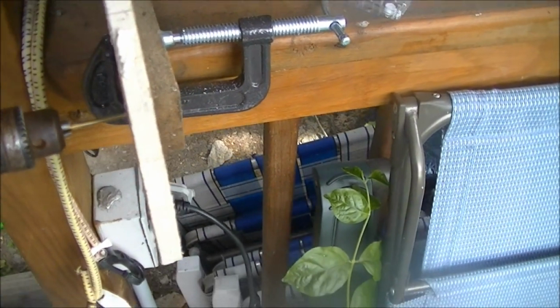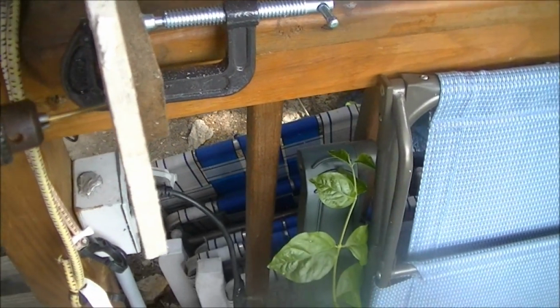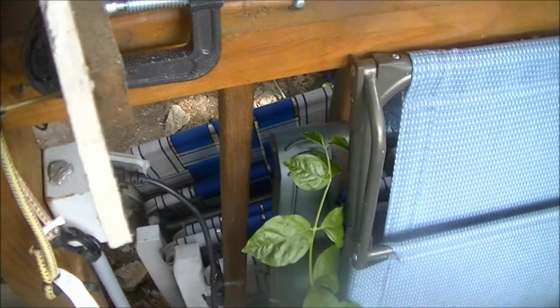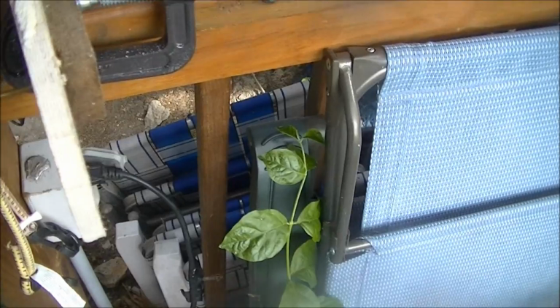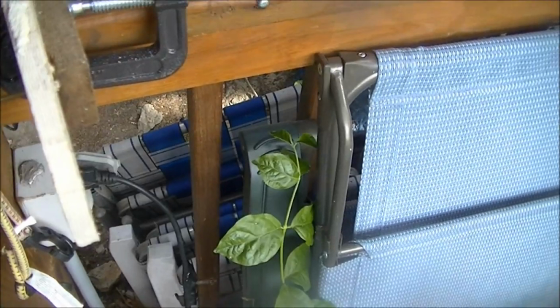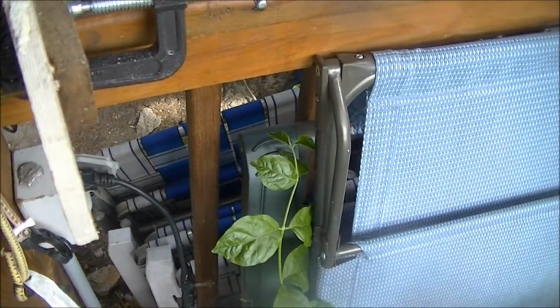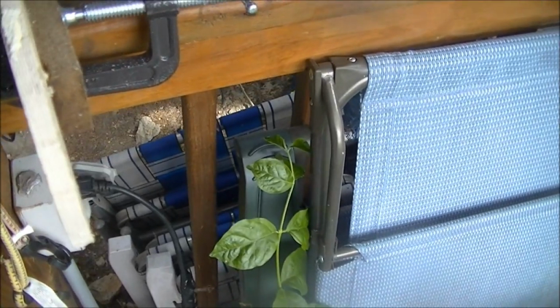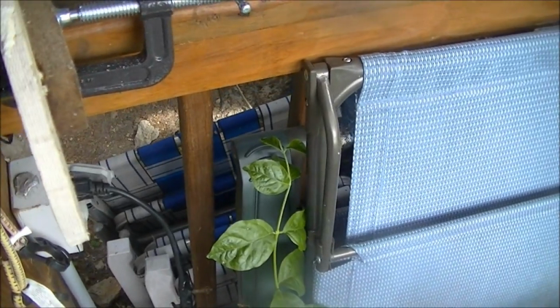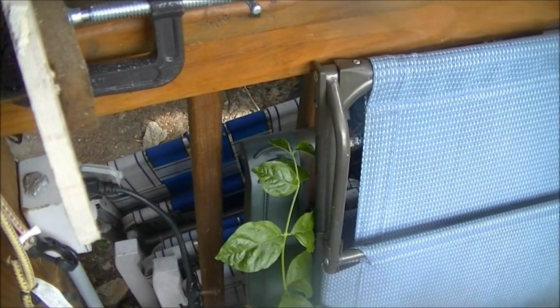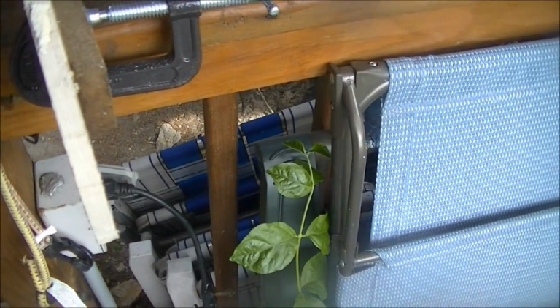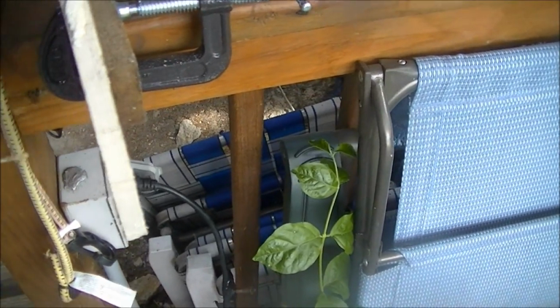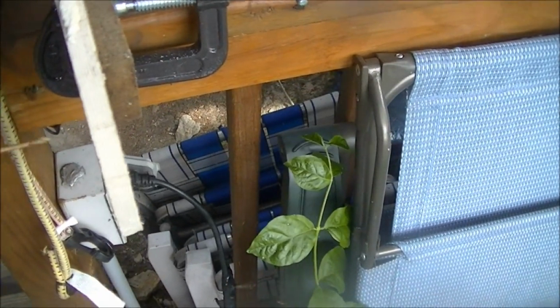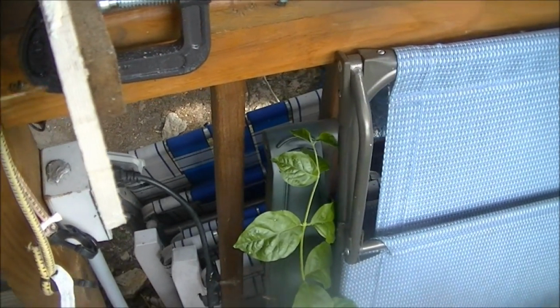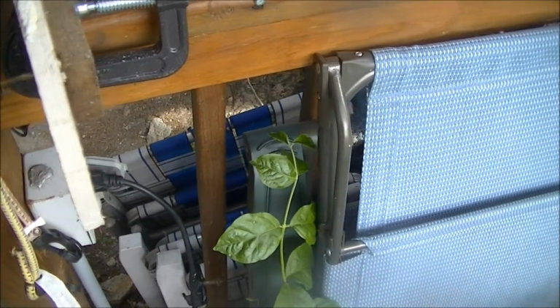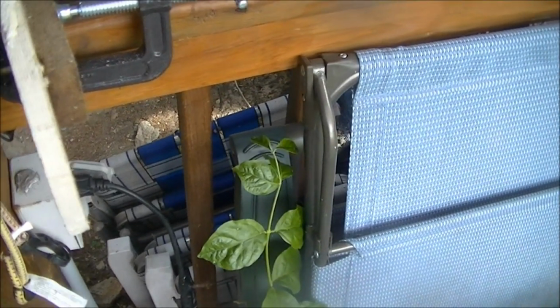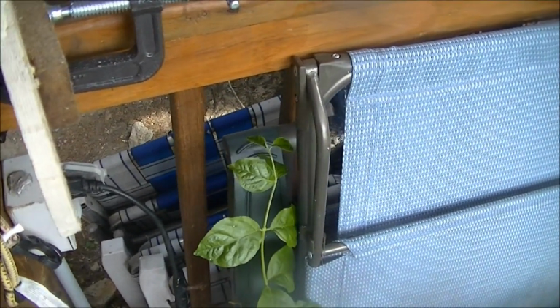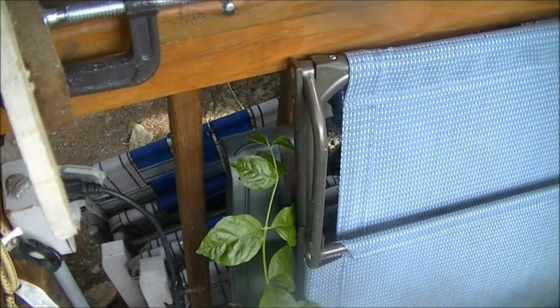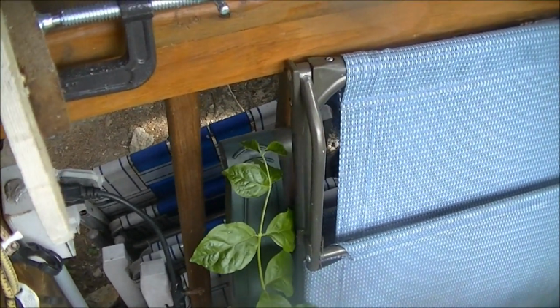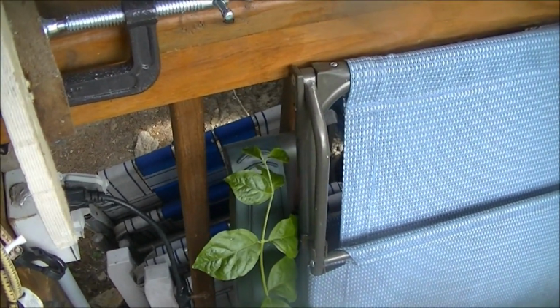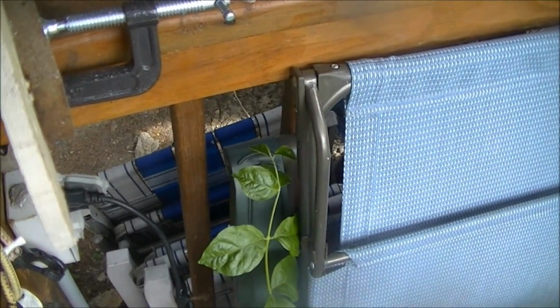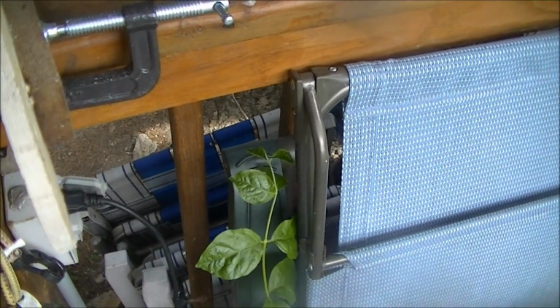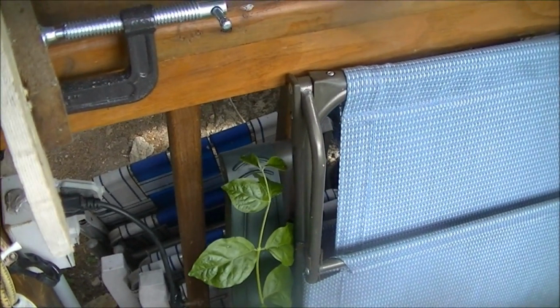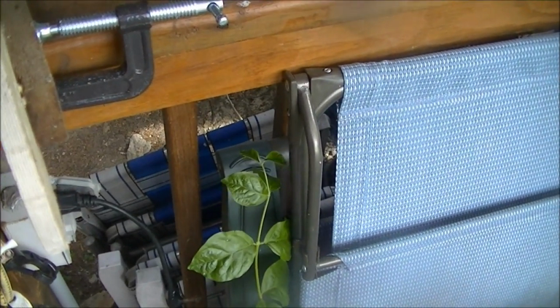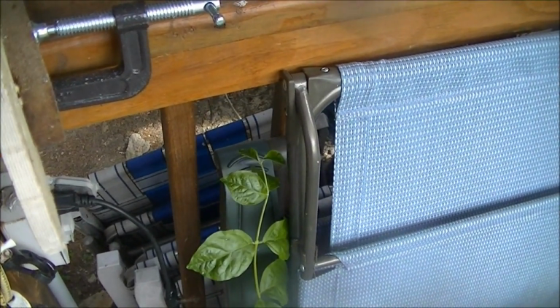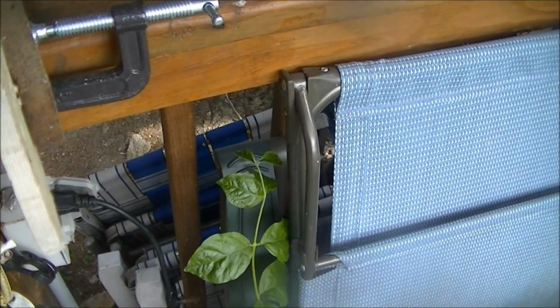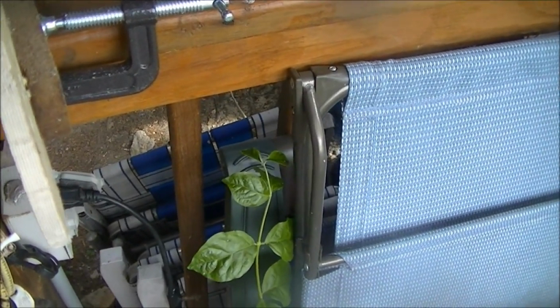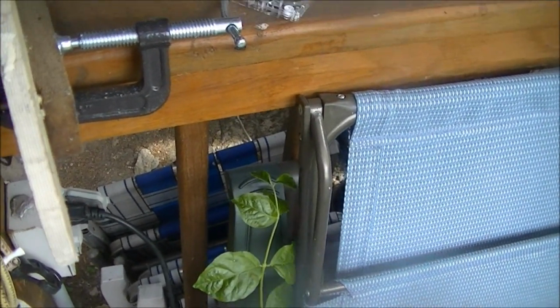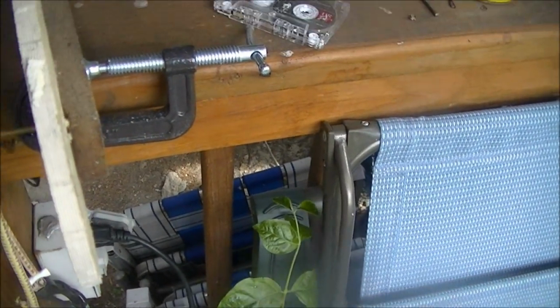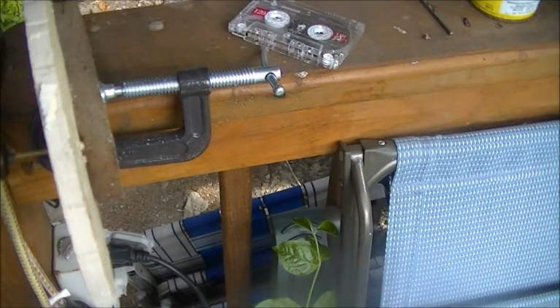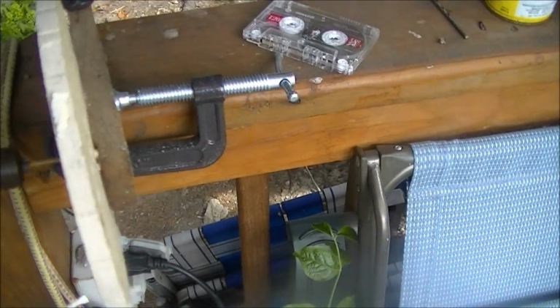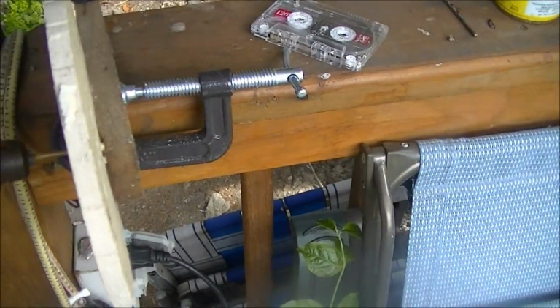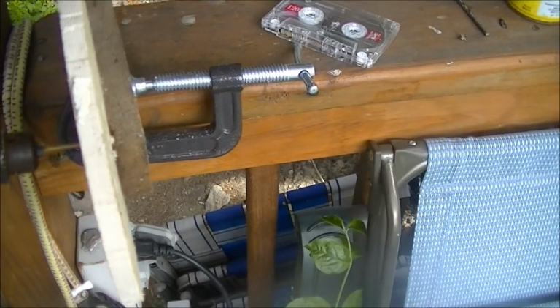And that, my friends, is how you drill through cement boards.